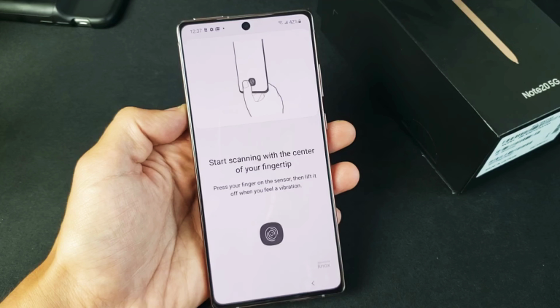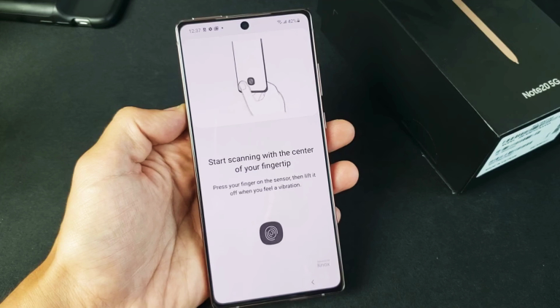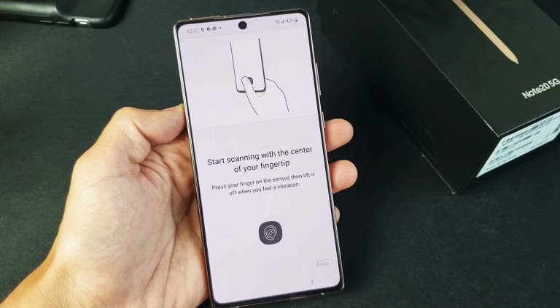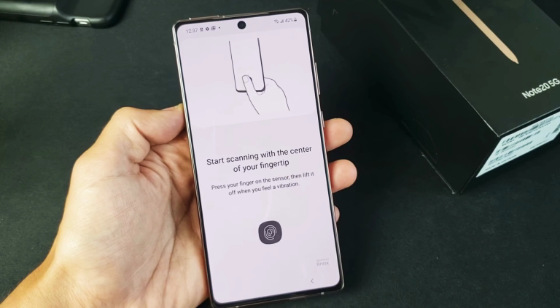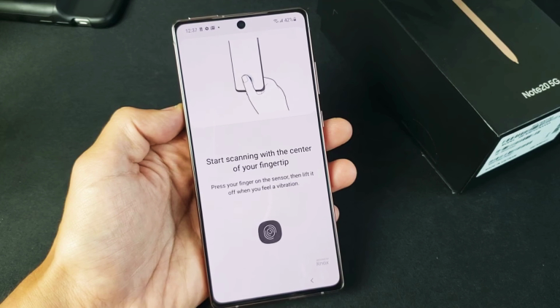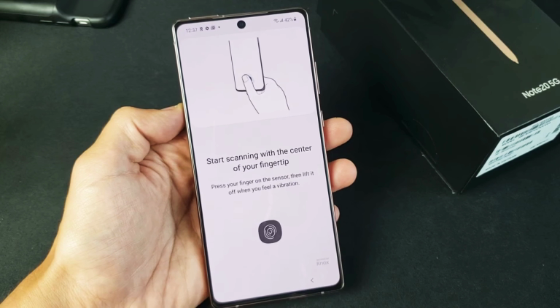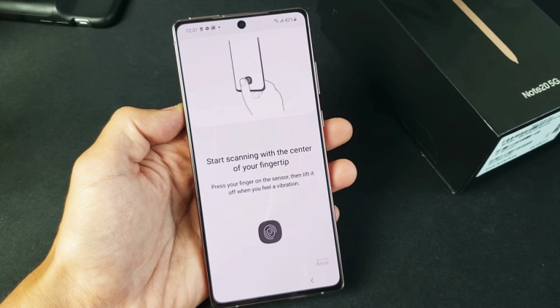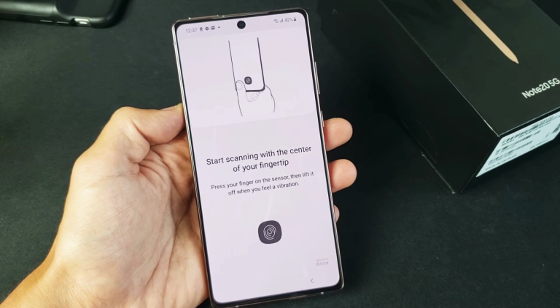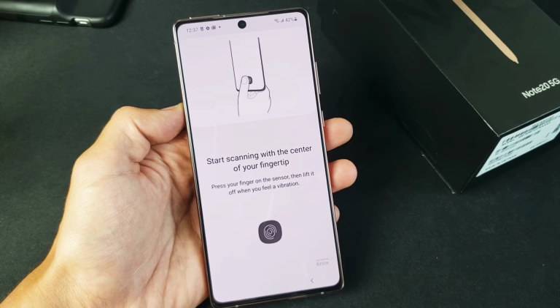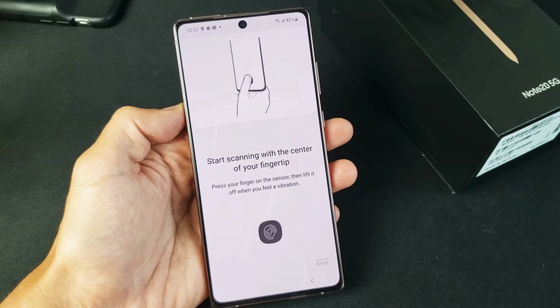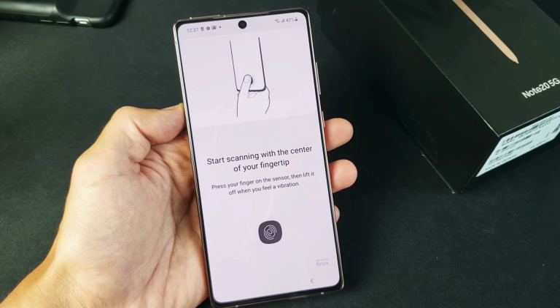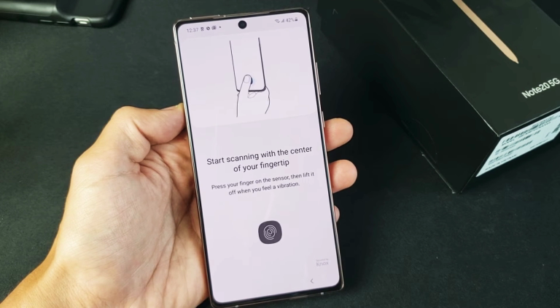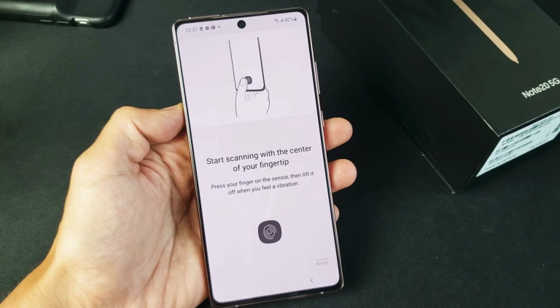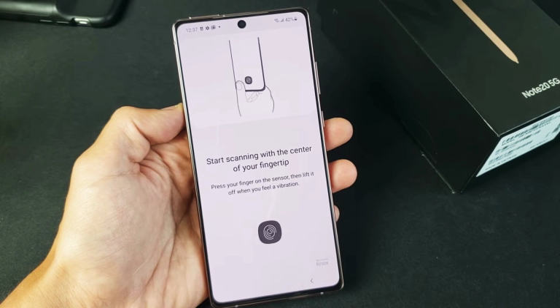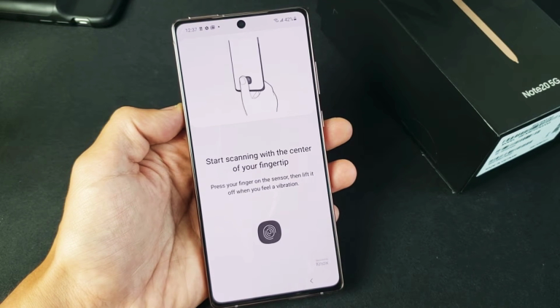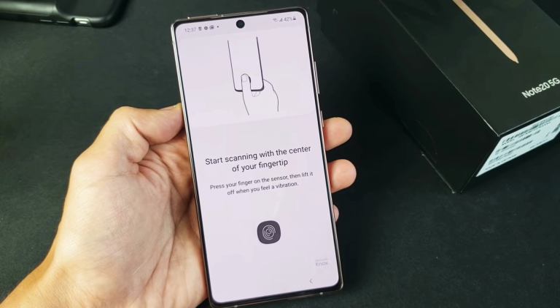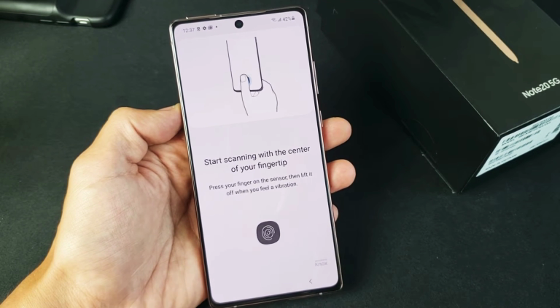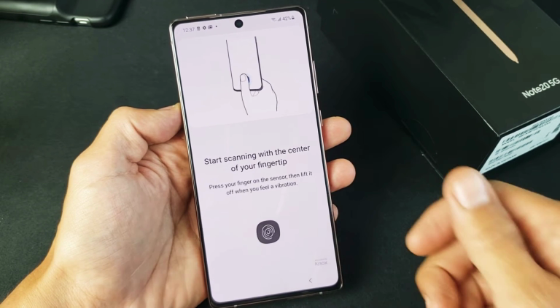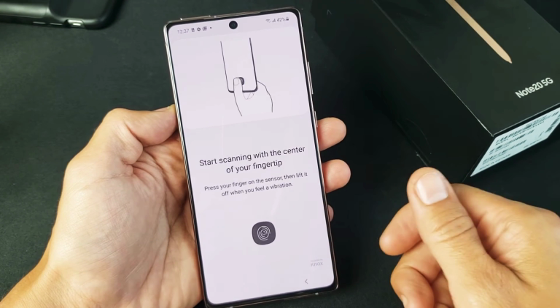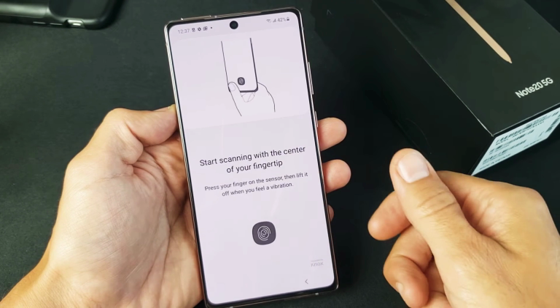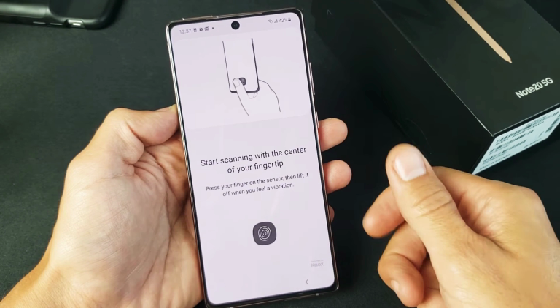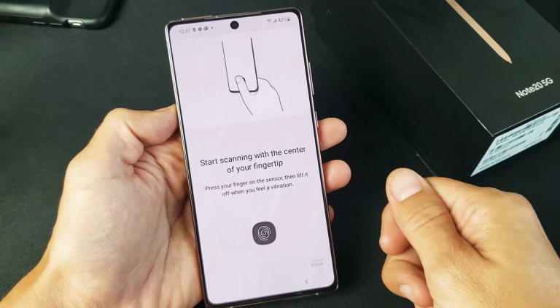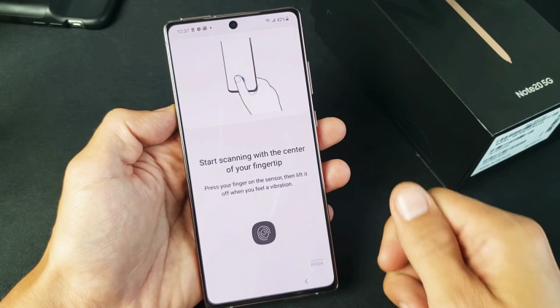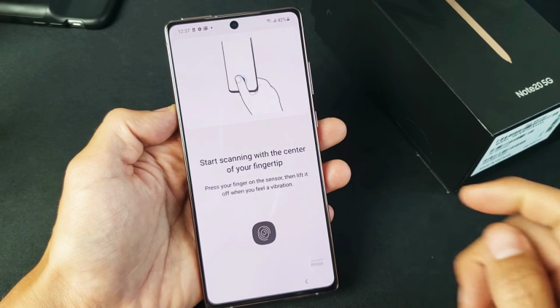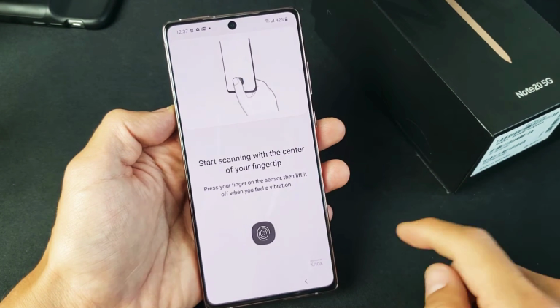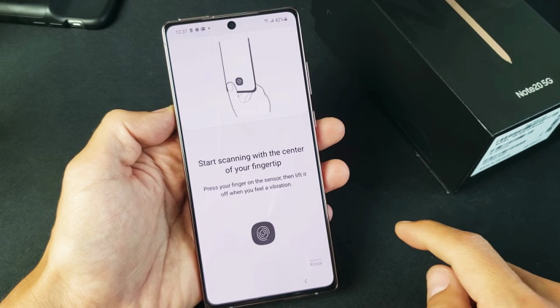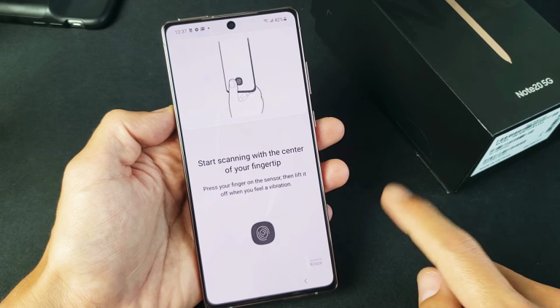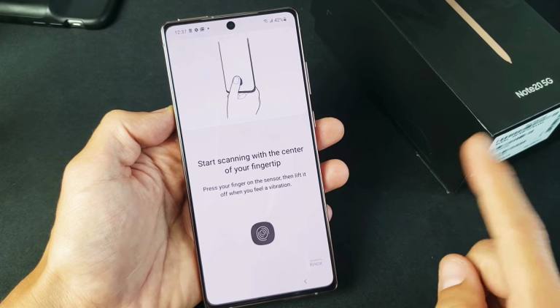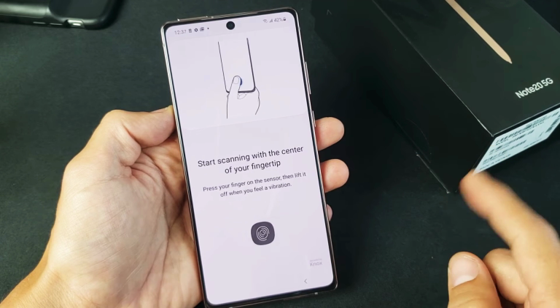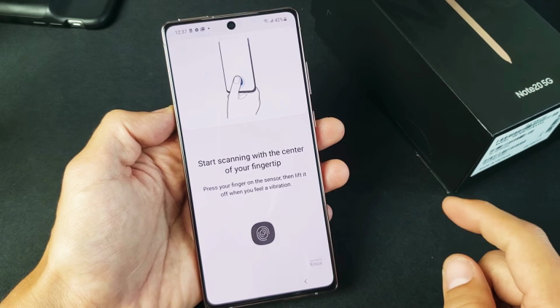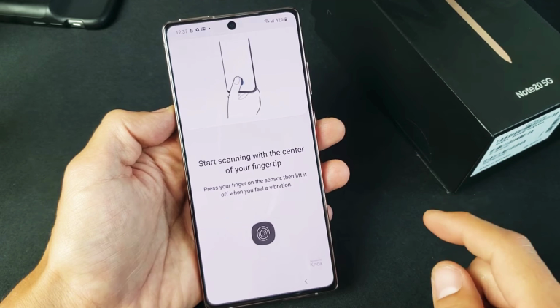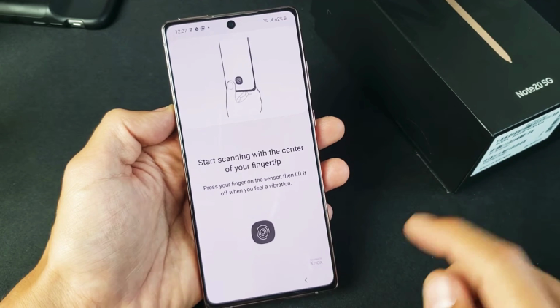I have a Samsung Galaxy Note 20 here. I'm going to show you how to add a fingerprint as a password. This will also work for the Note 20 Ultra.